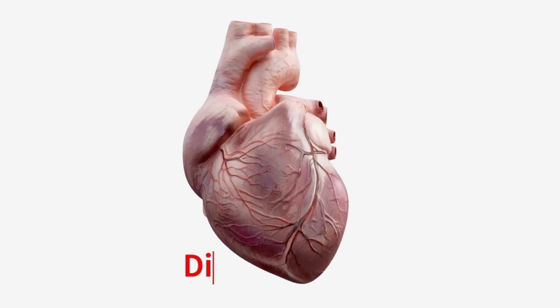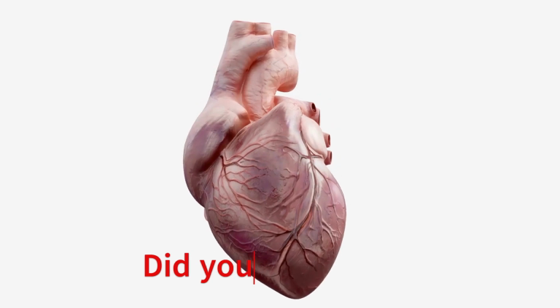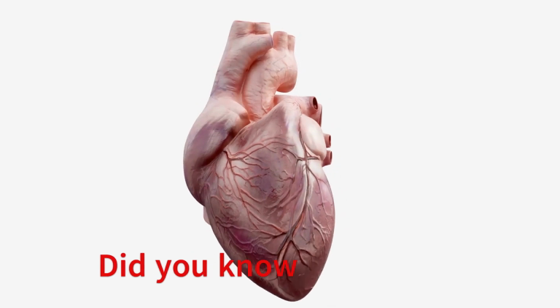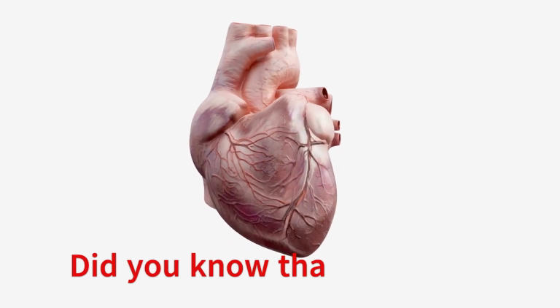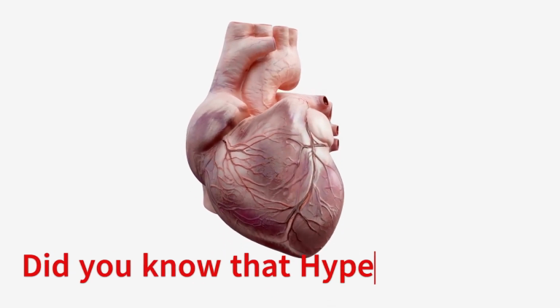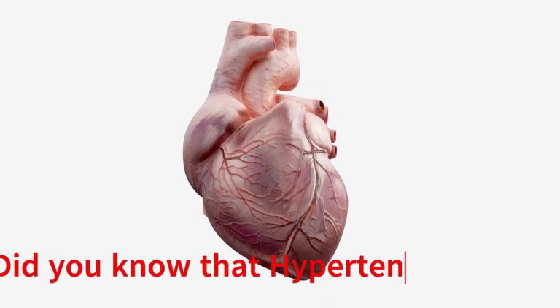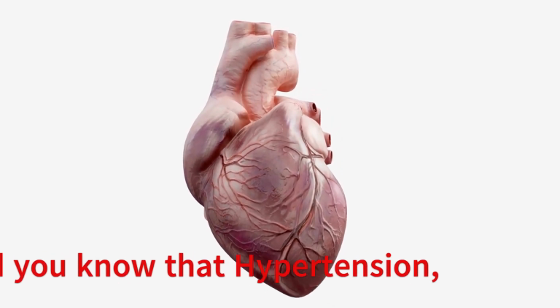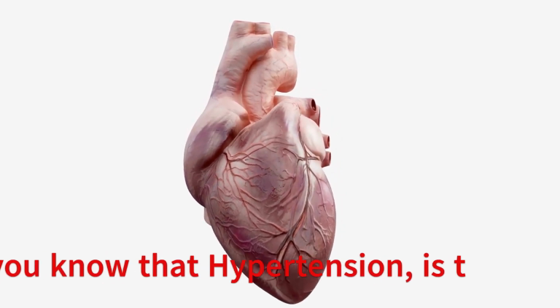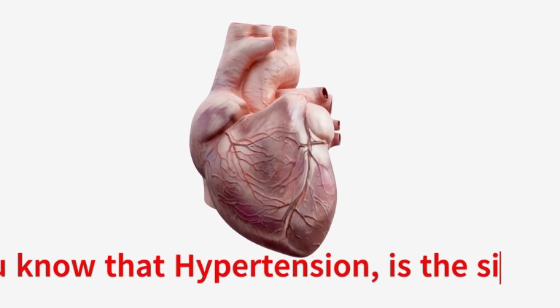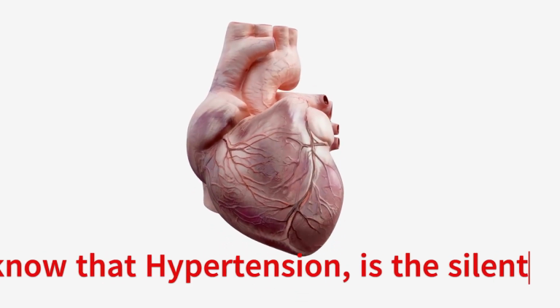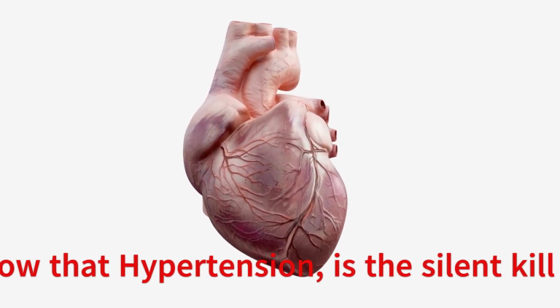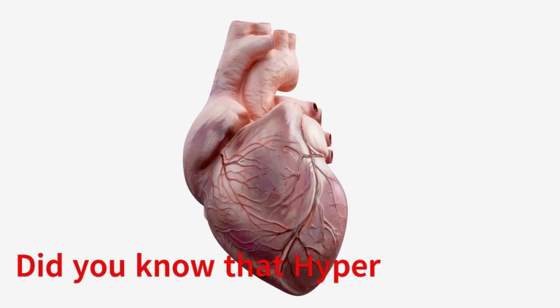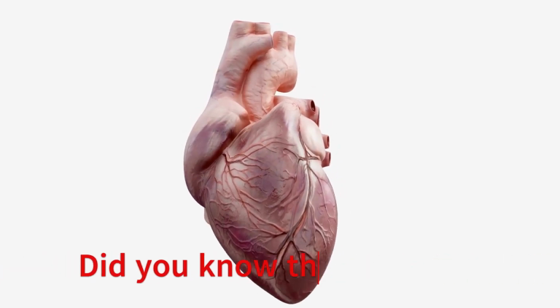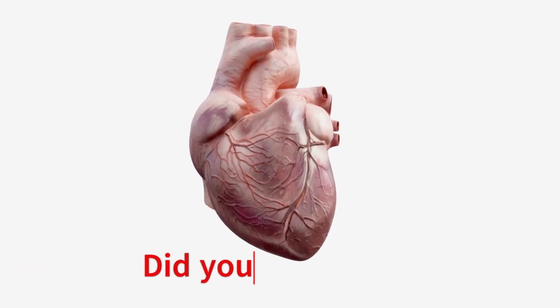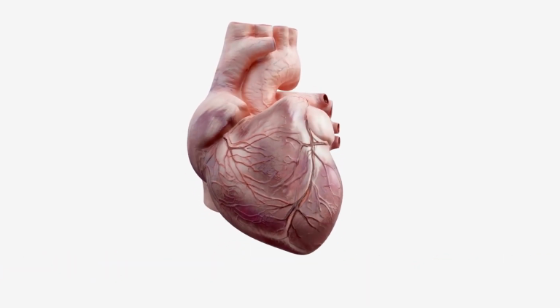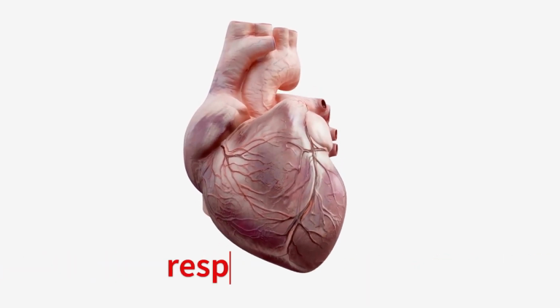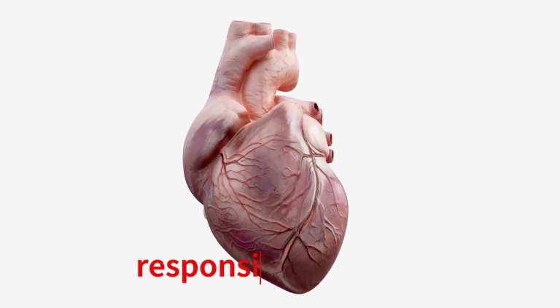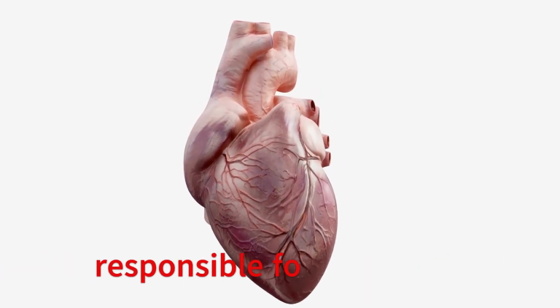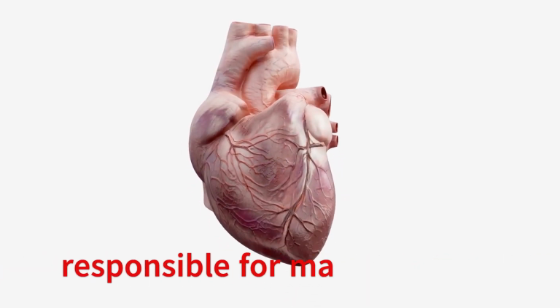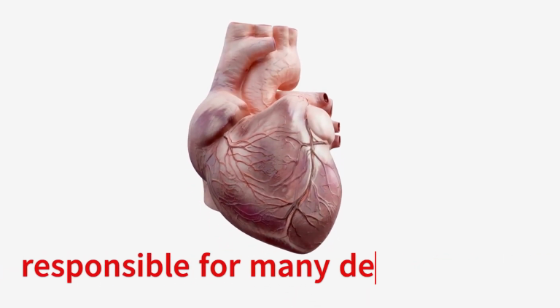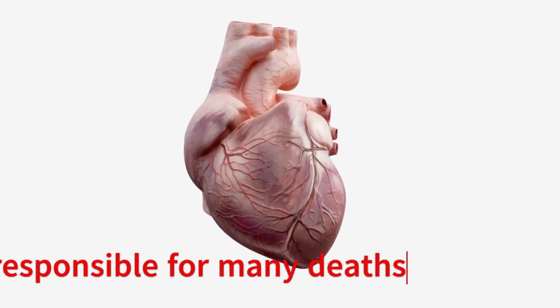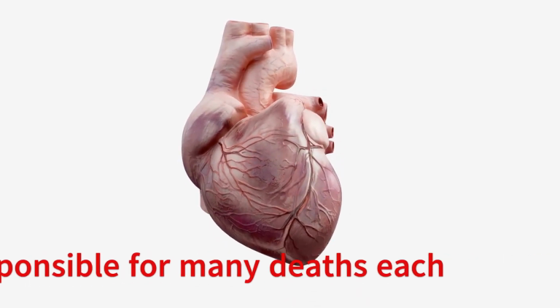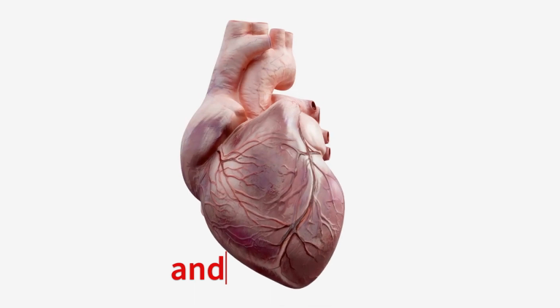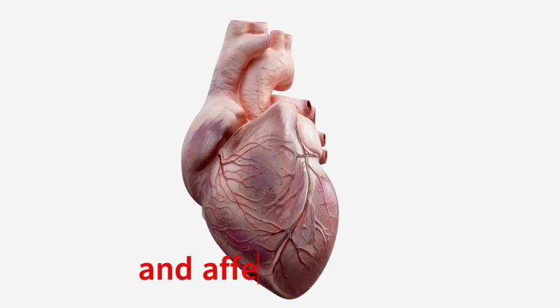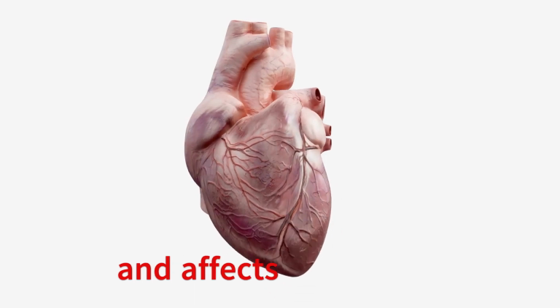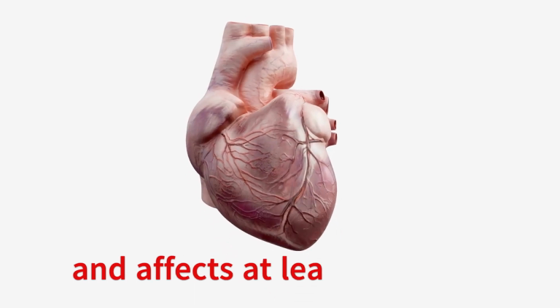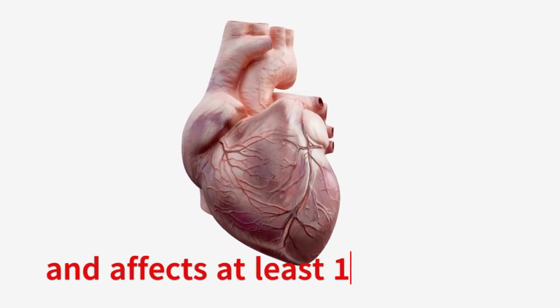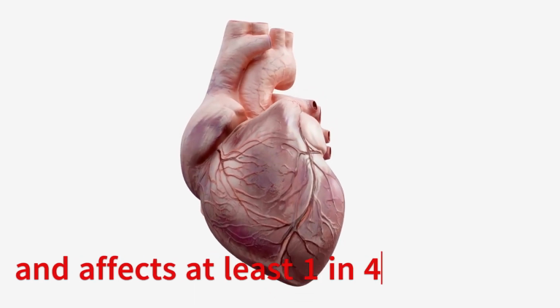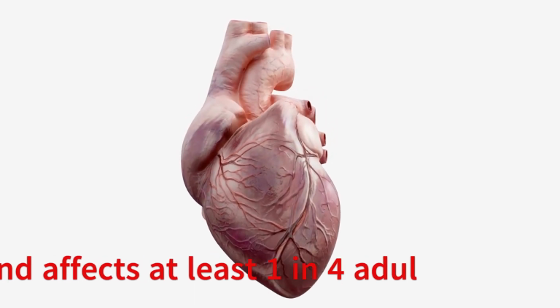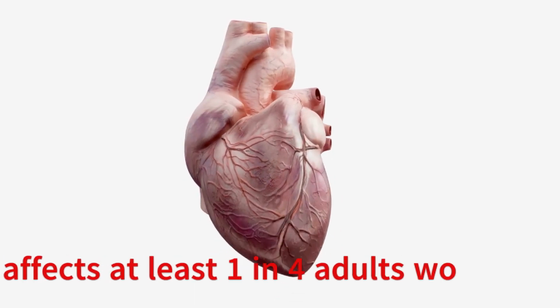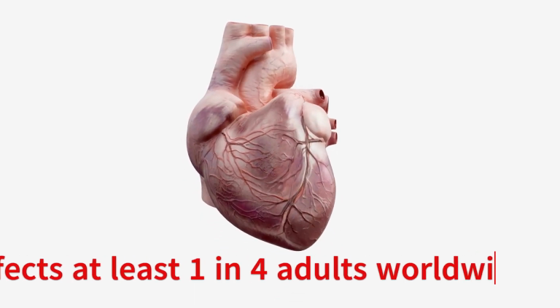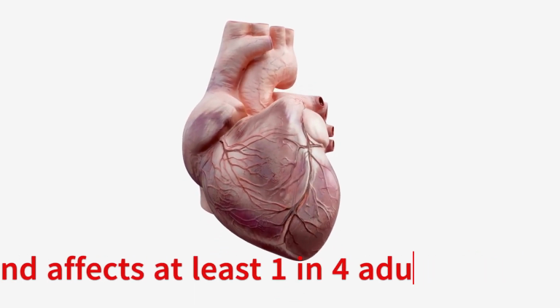Did you know that hypertension is the silent killer responsible for many deaths each year and affects at least one in four adults worldwide?